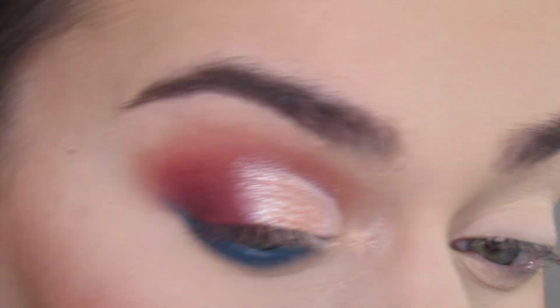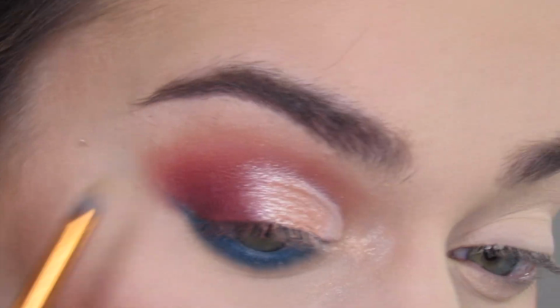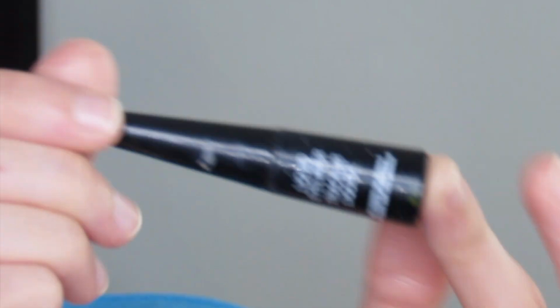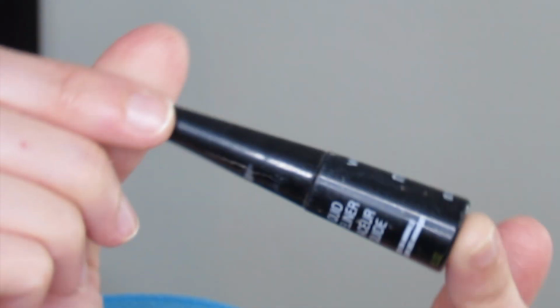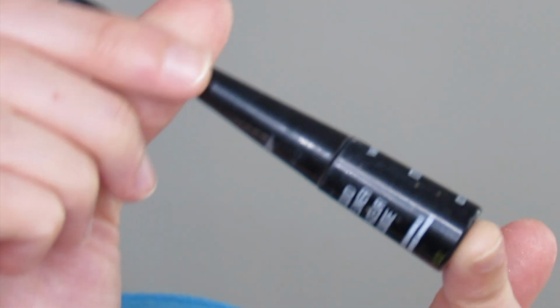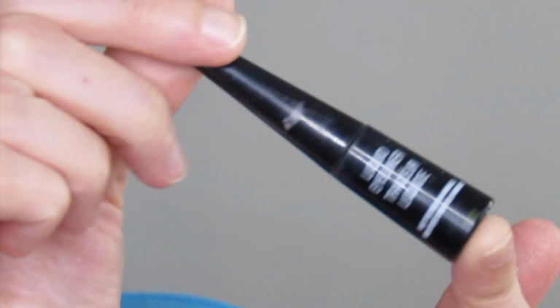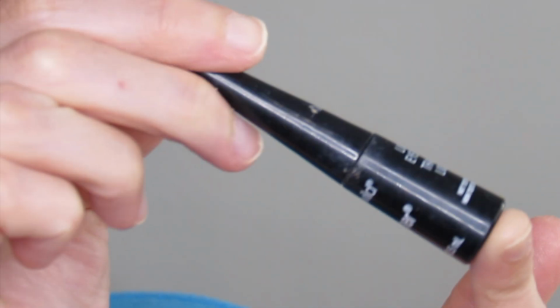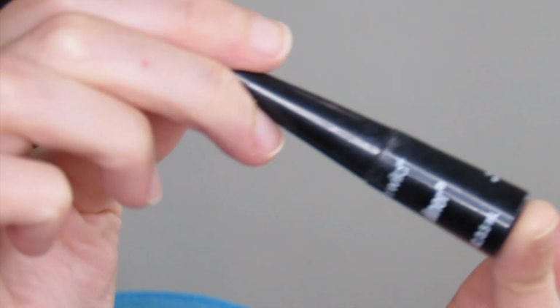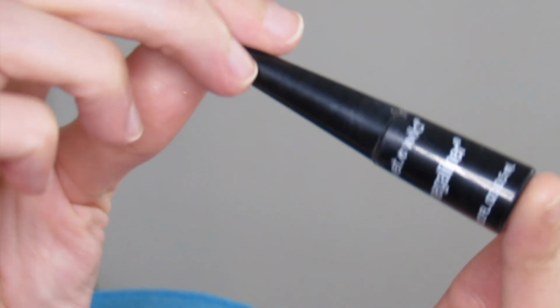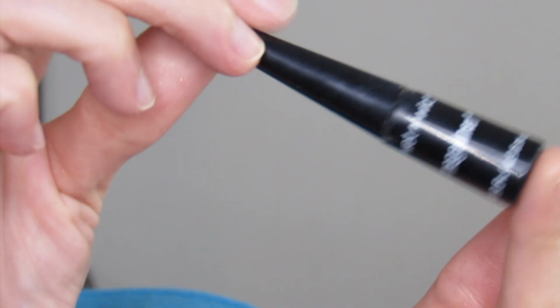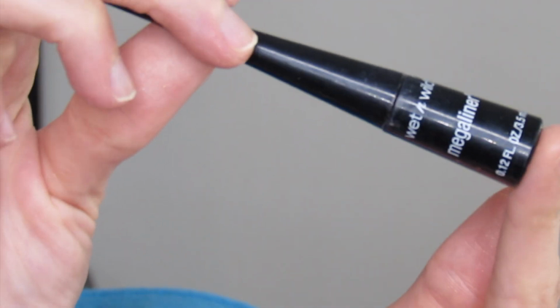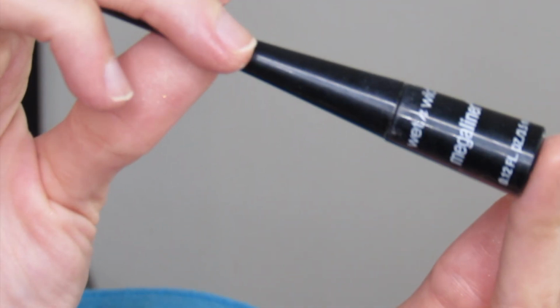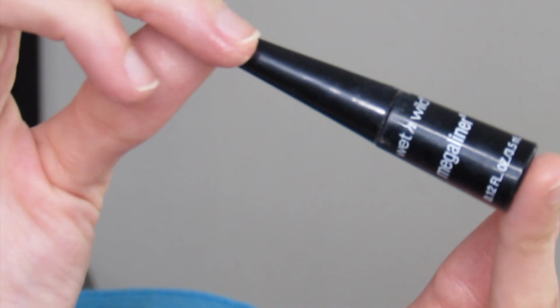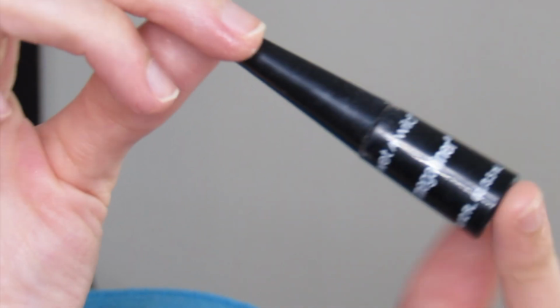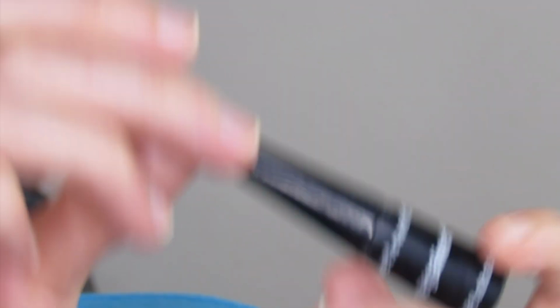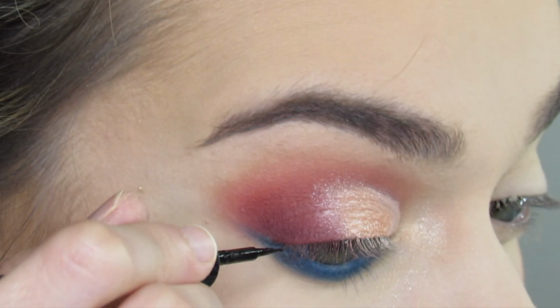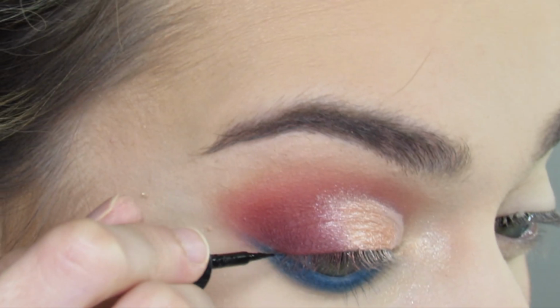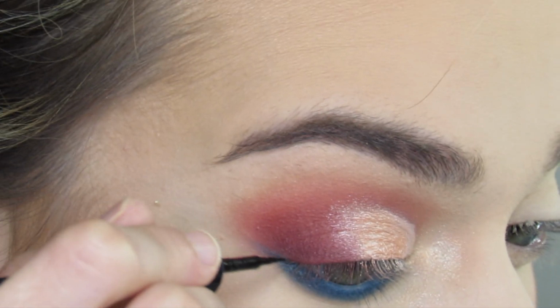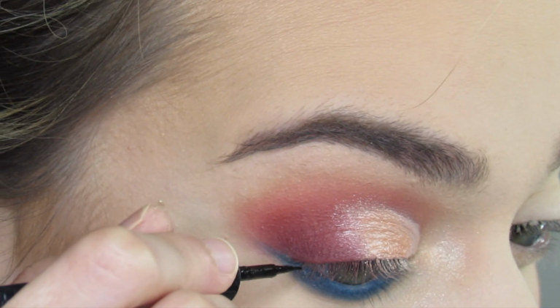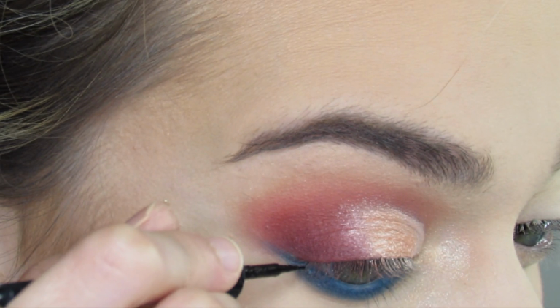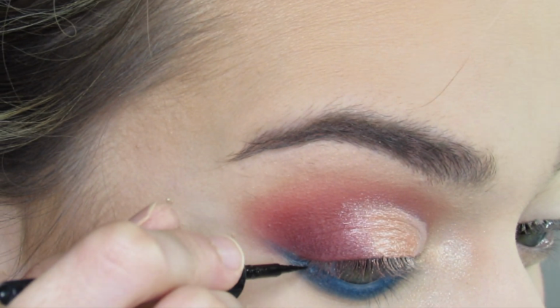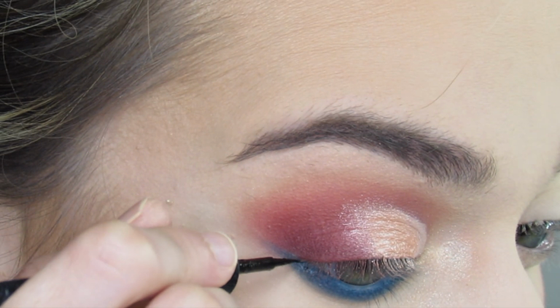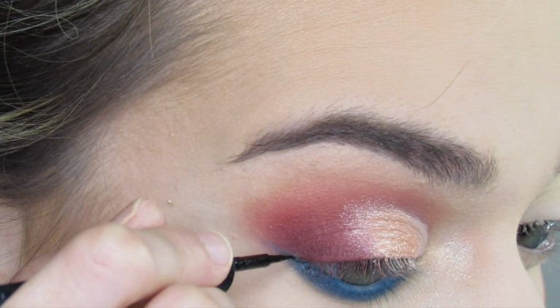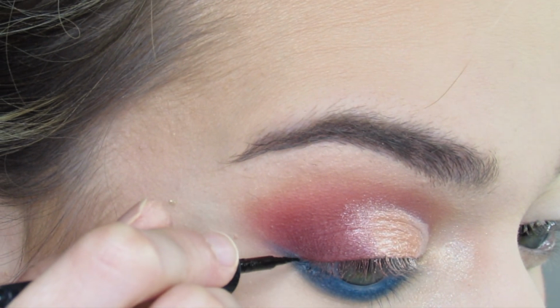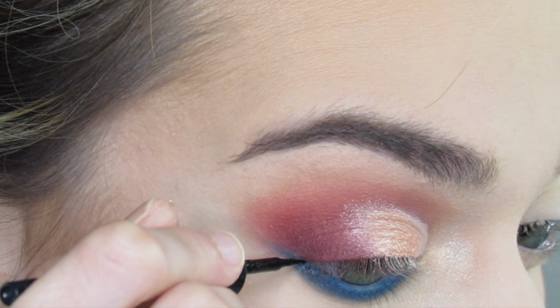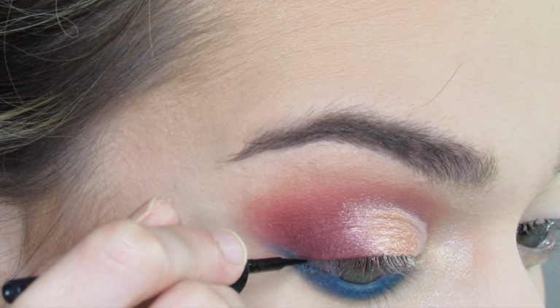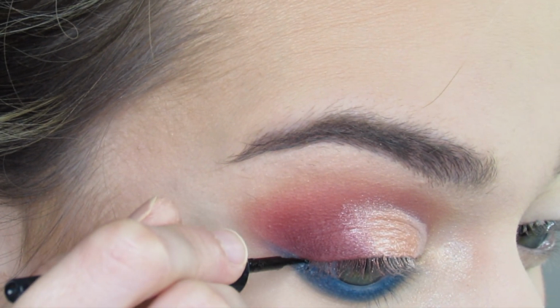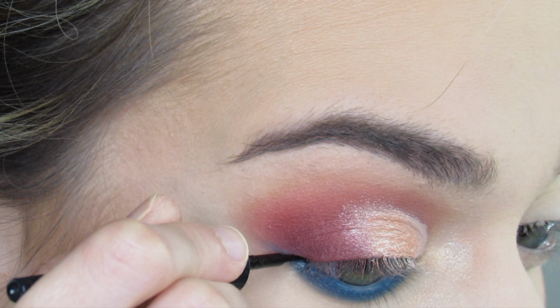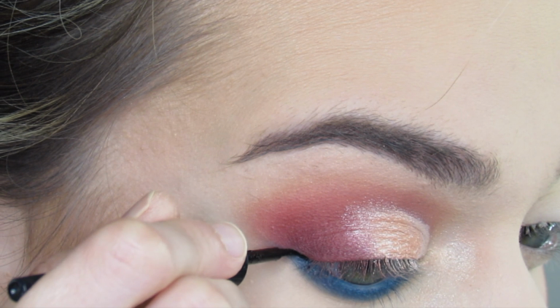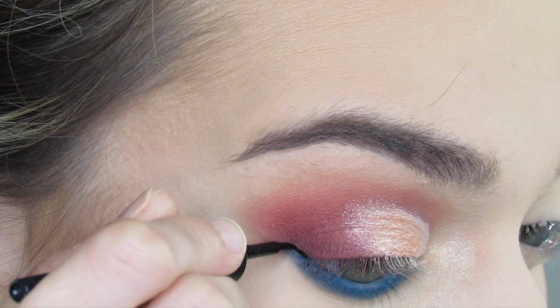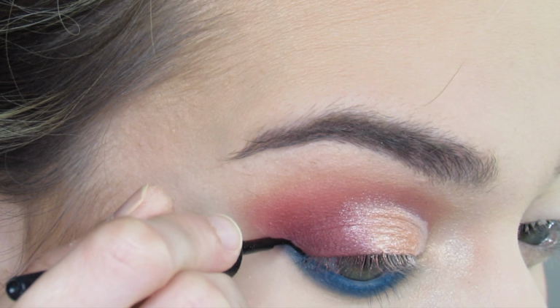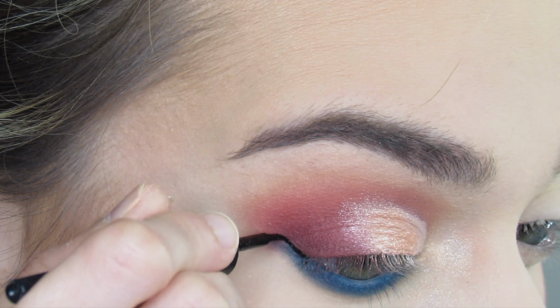I'm then going to create a wing with the Wet n Wild Mega Matte Black Eyeliner.